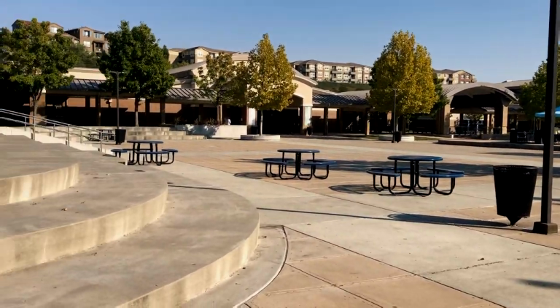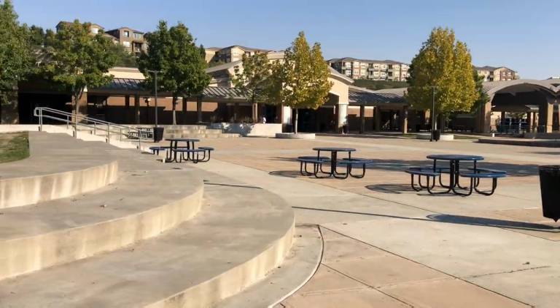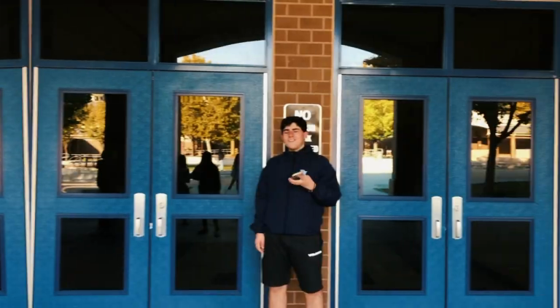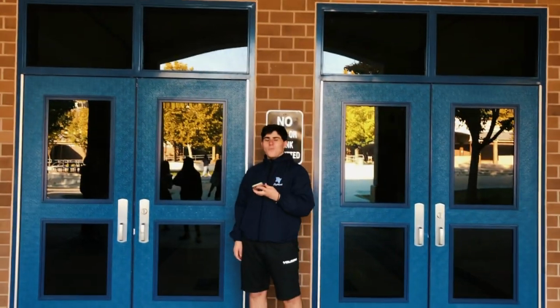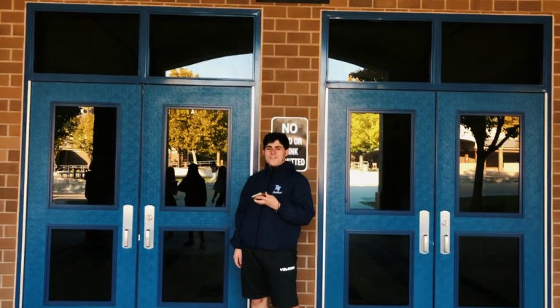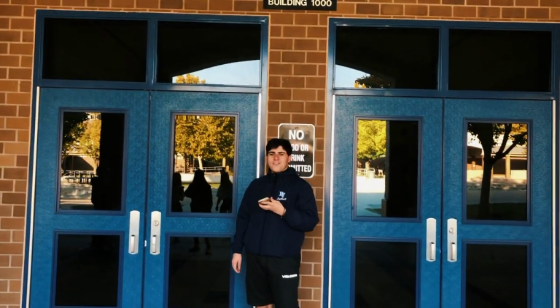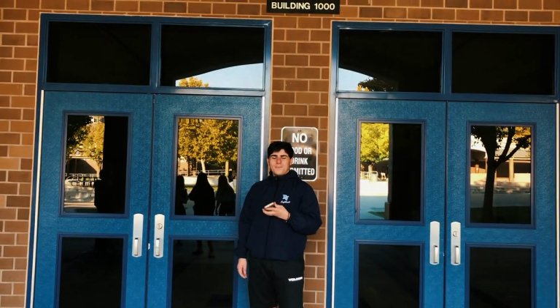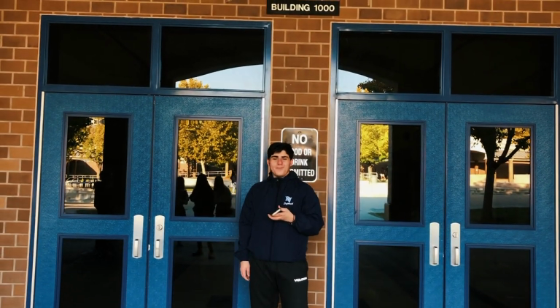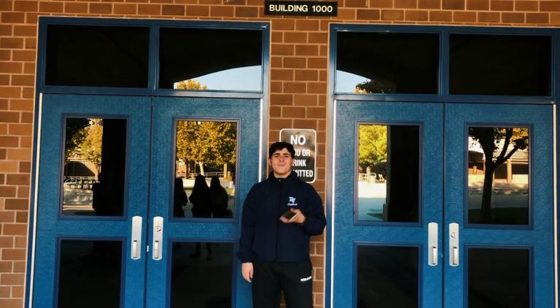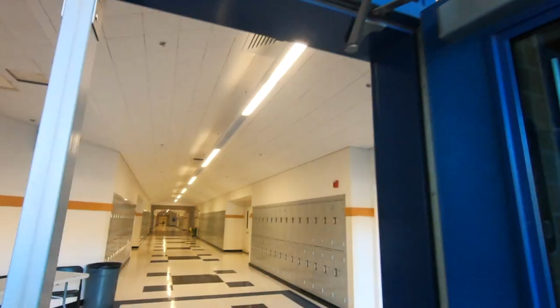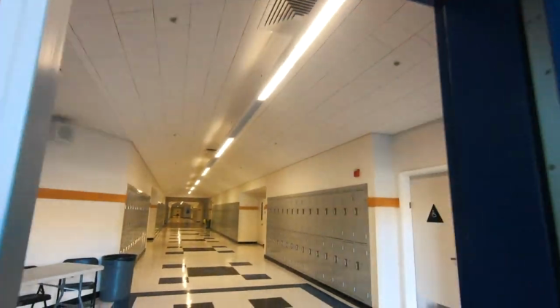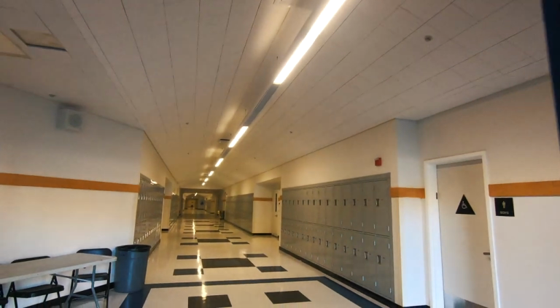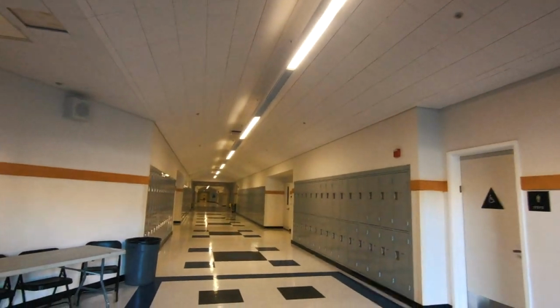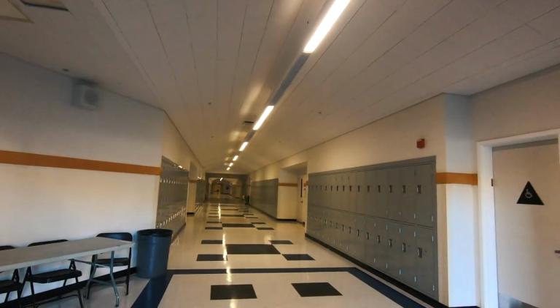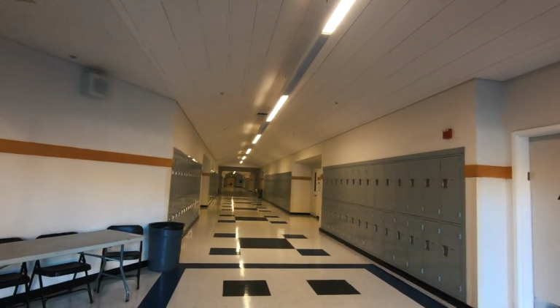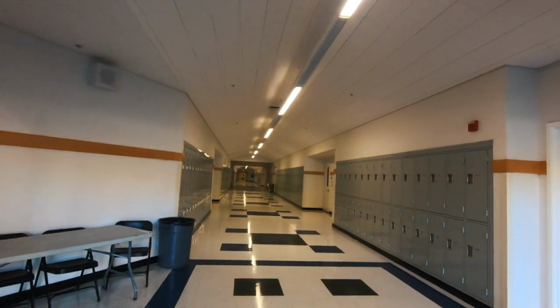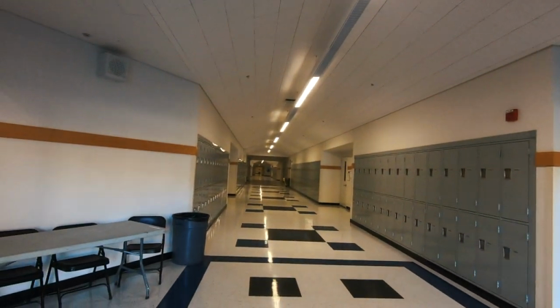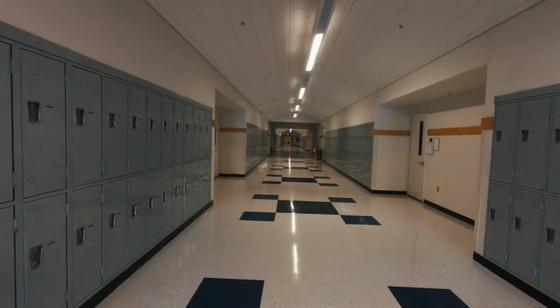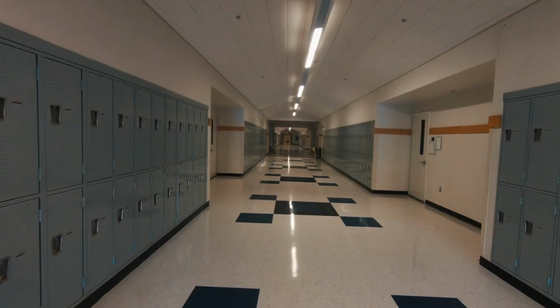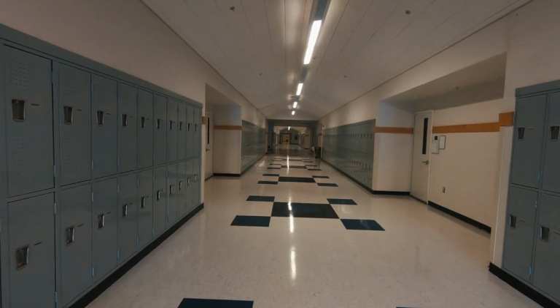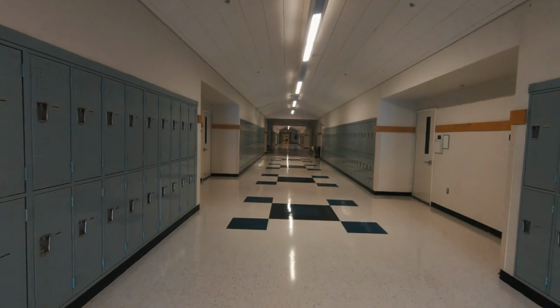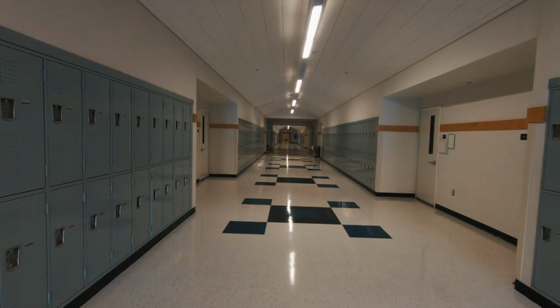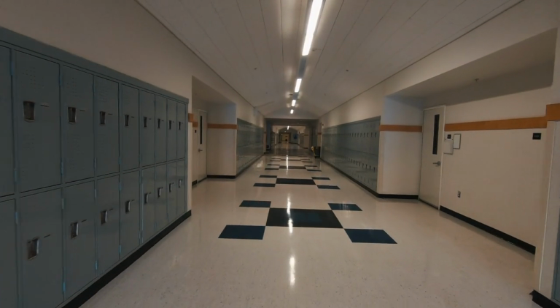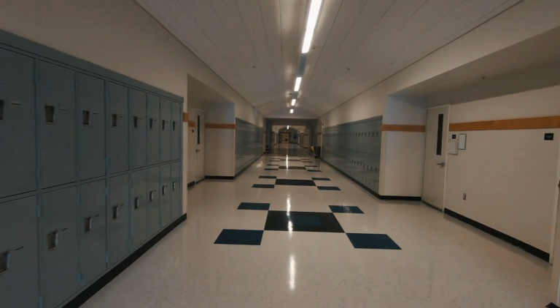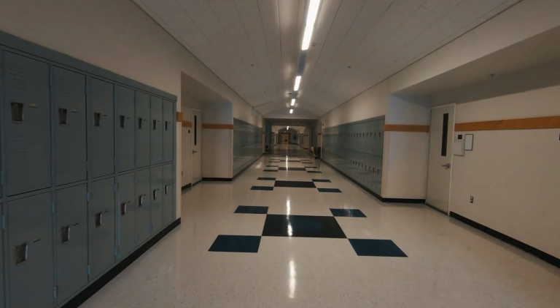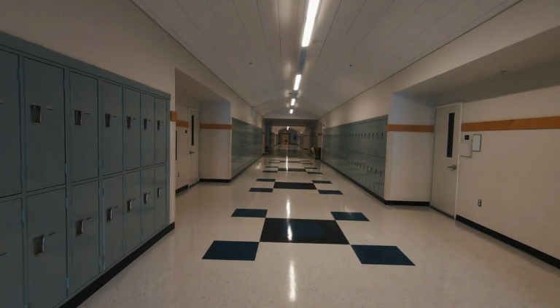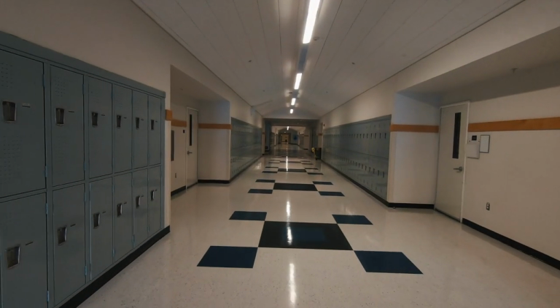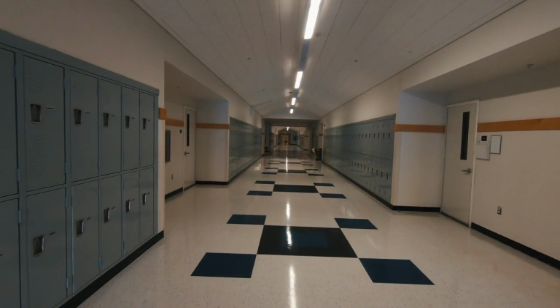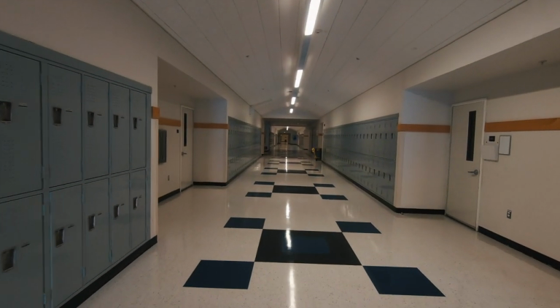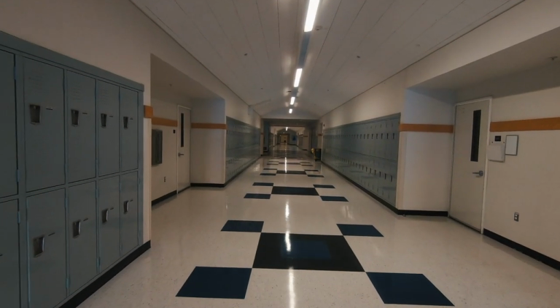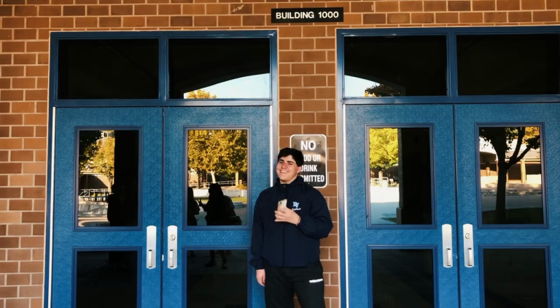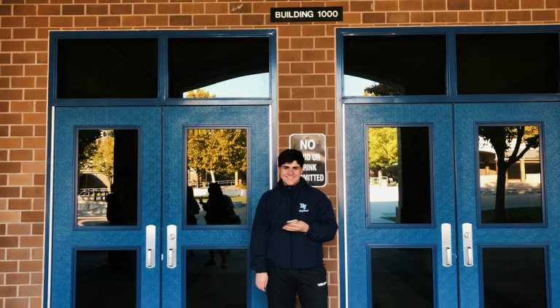This is the 1000 building where senior lockers can be found. The classes here are science, English, and history.